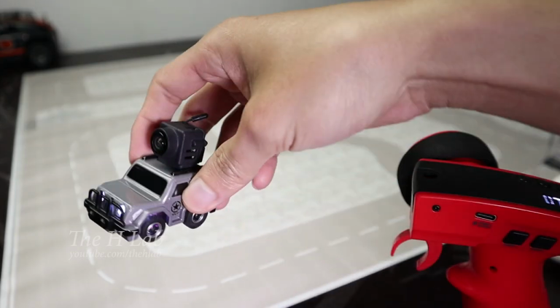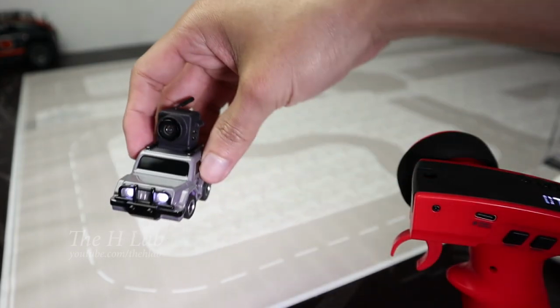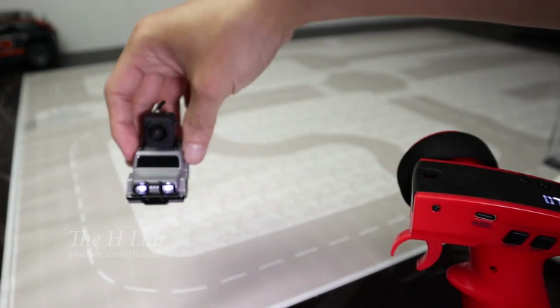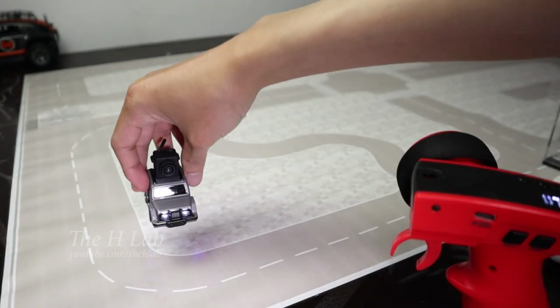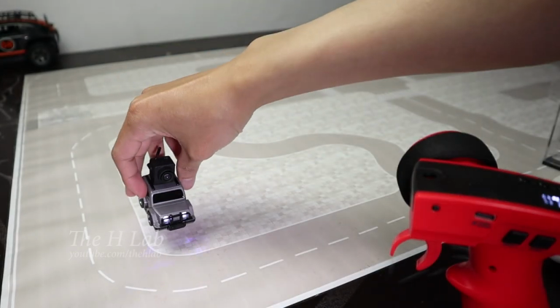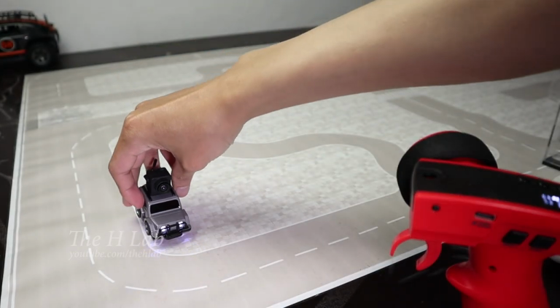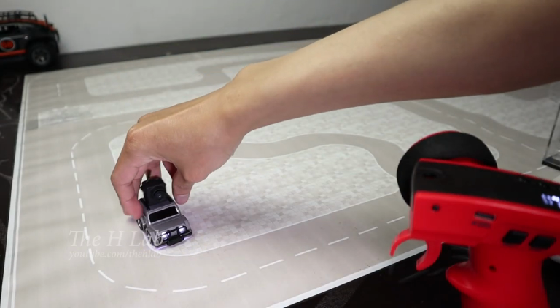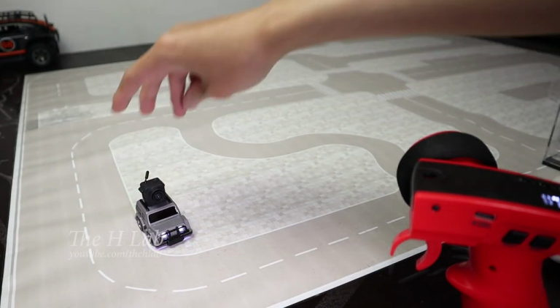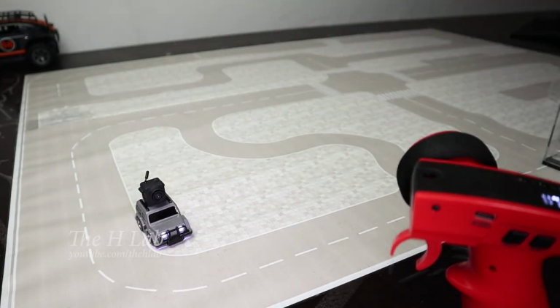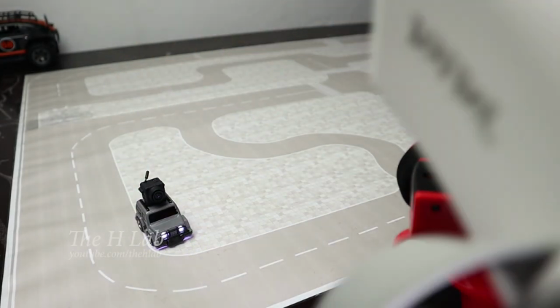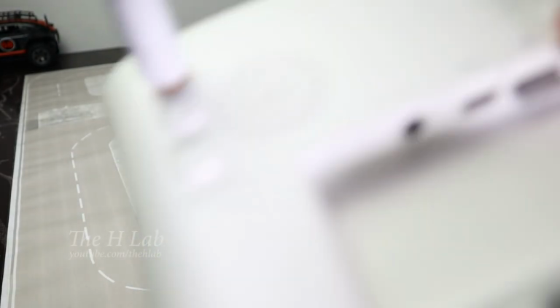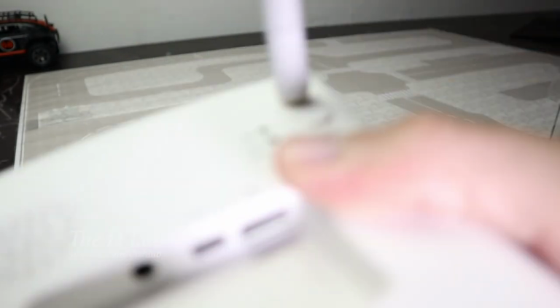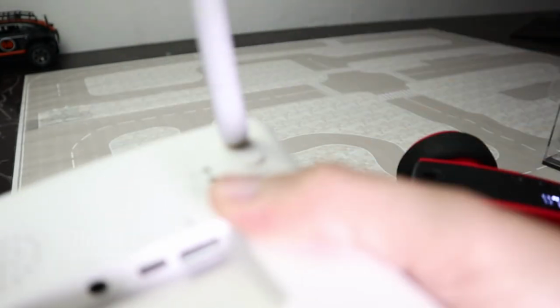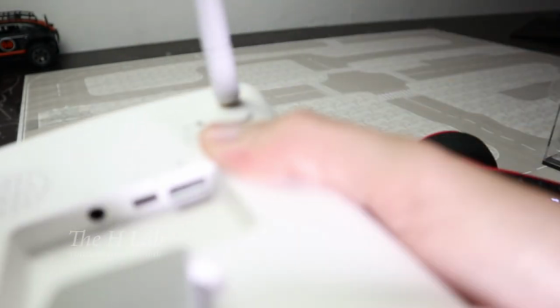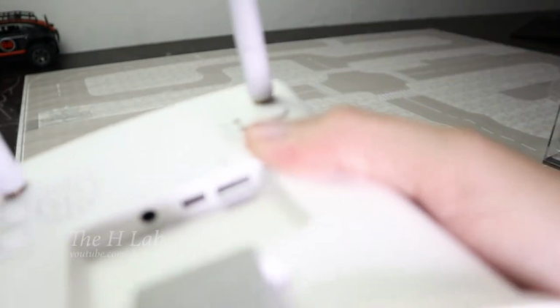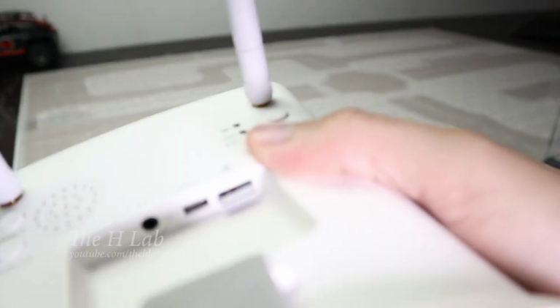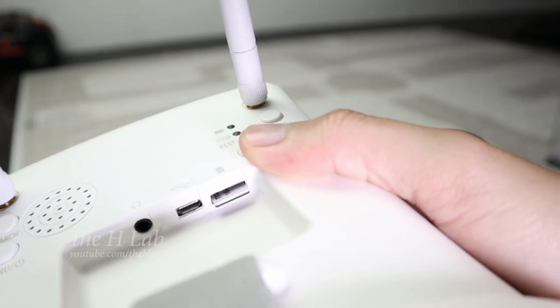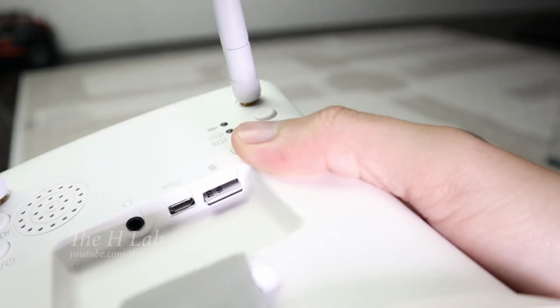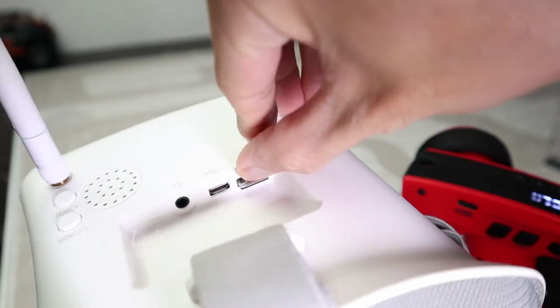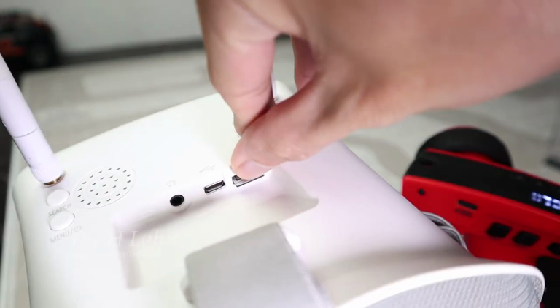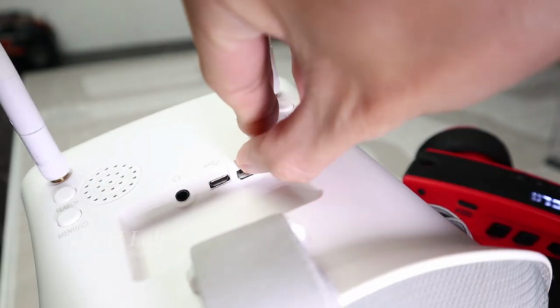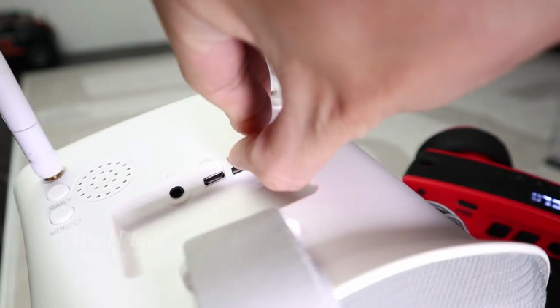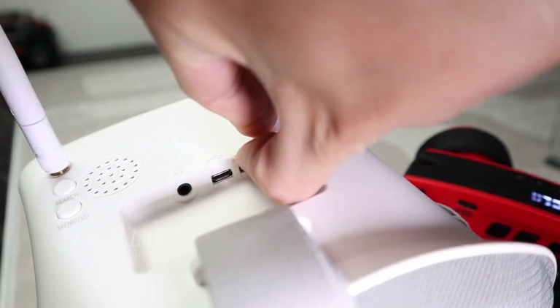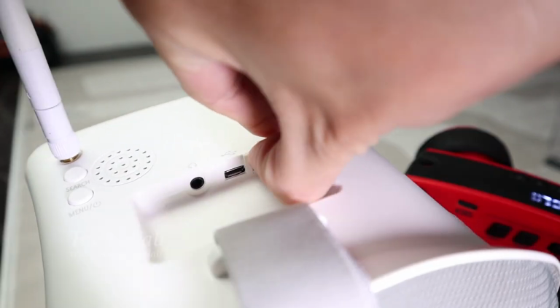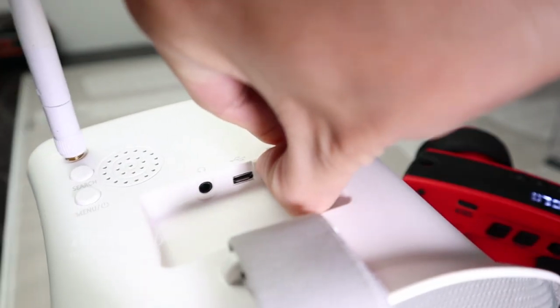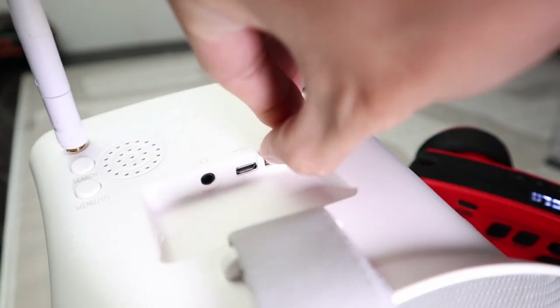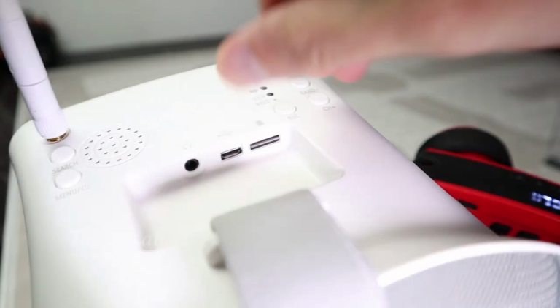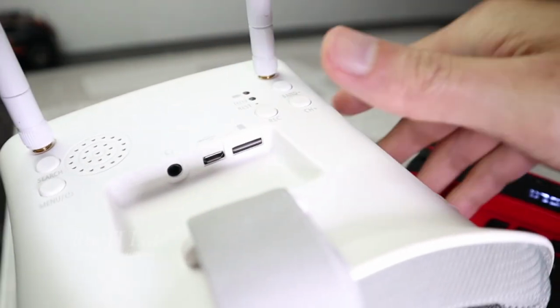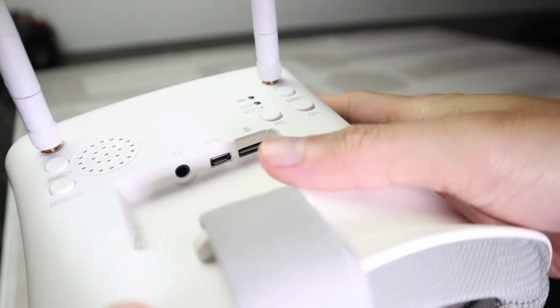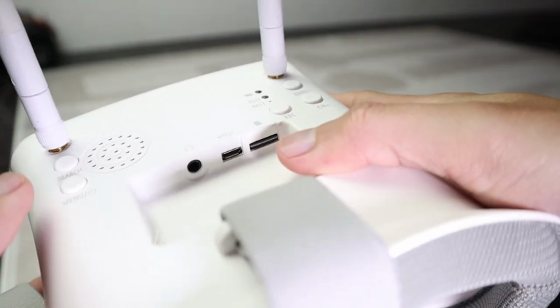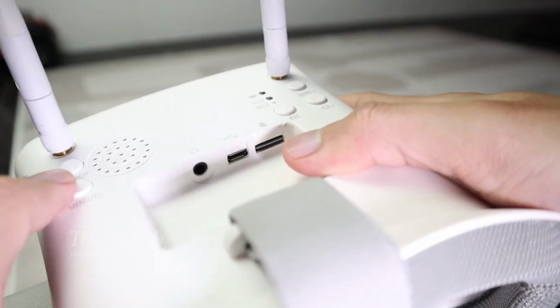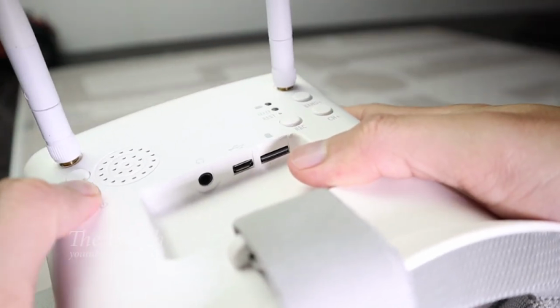Now try with the FPV camera. This SD card will help us record the video from the car.